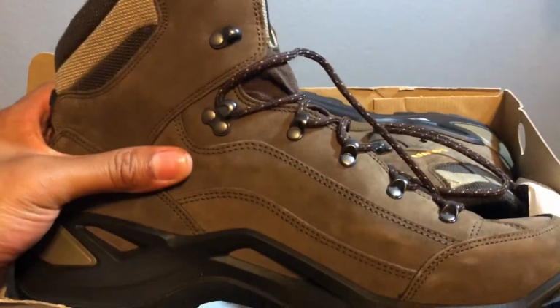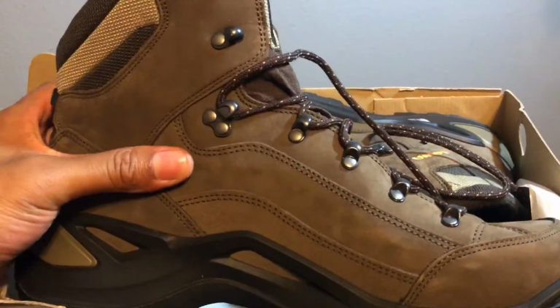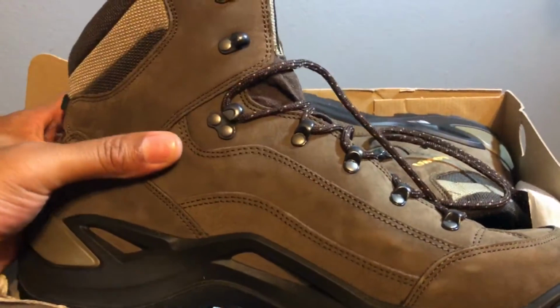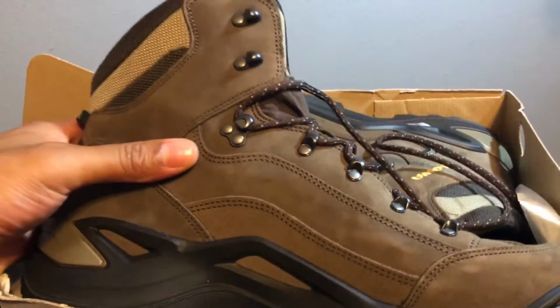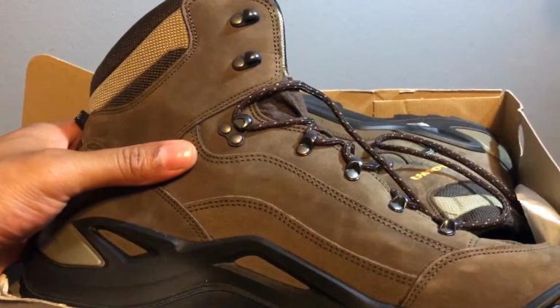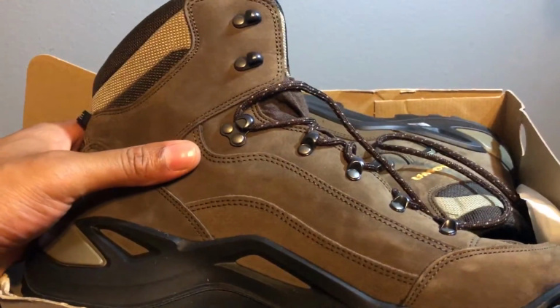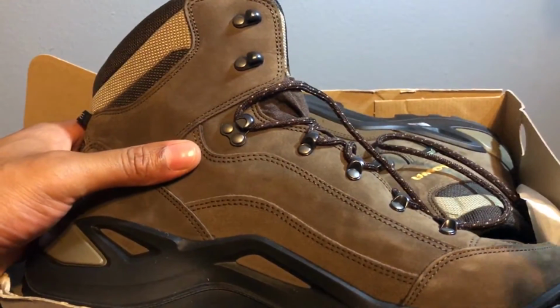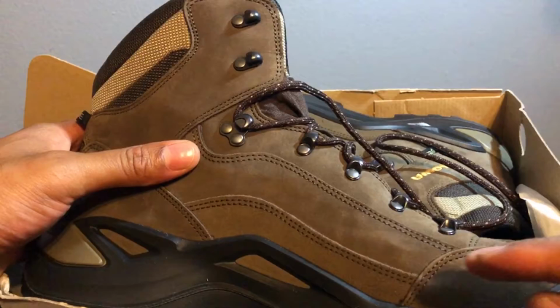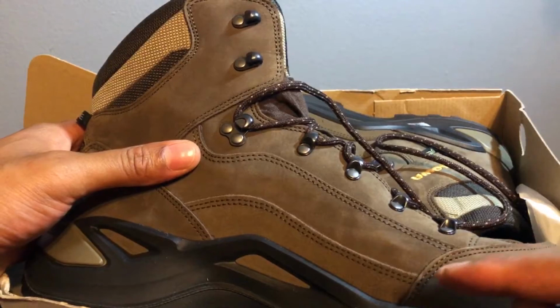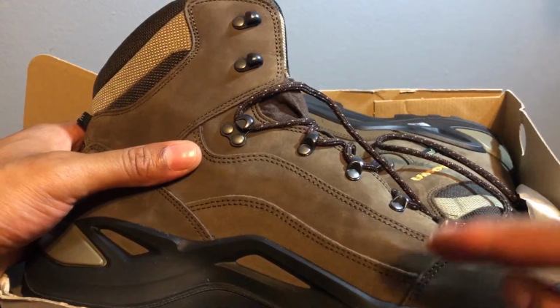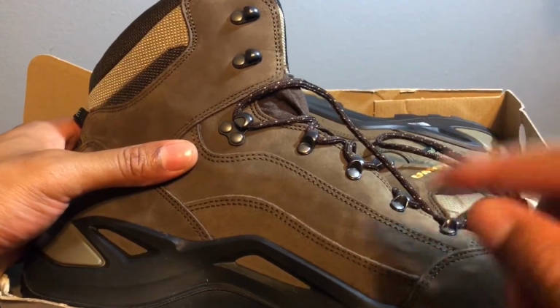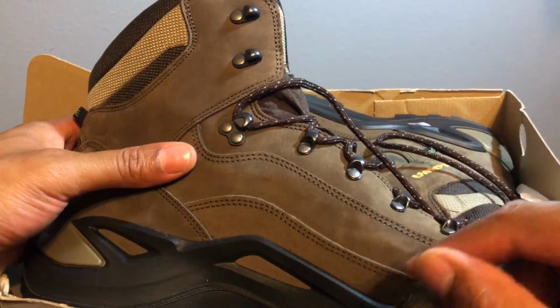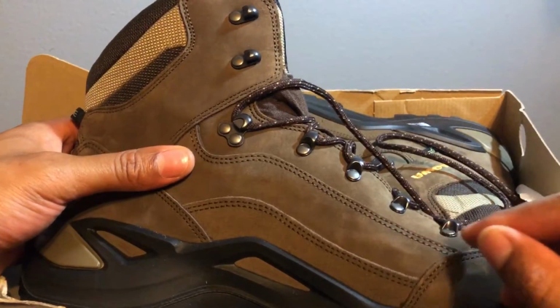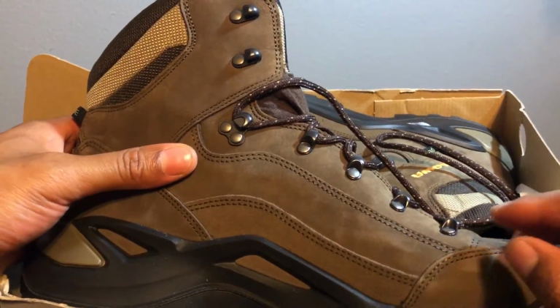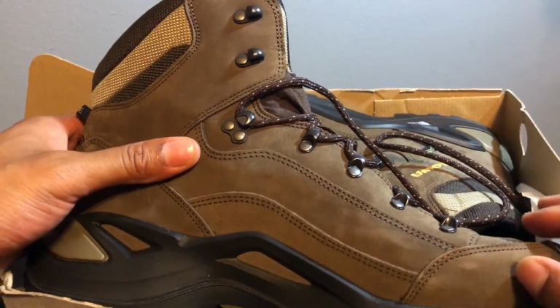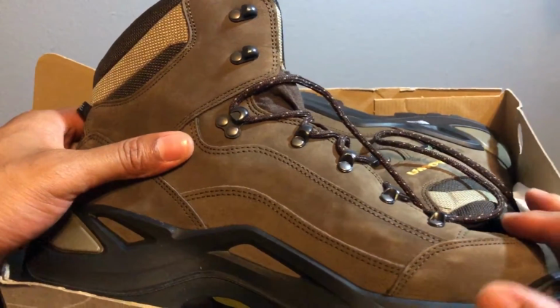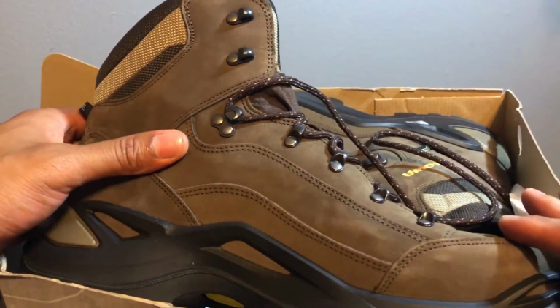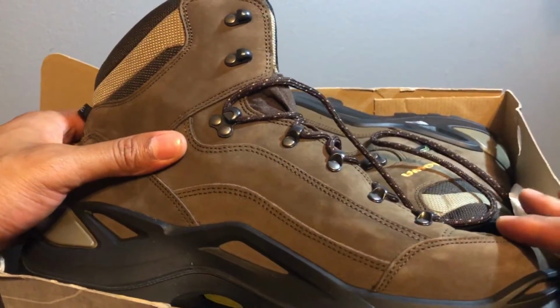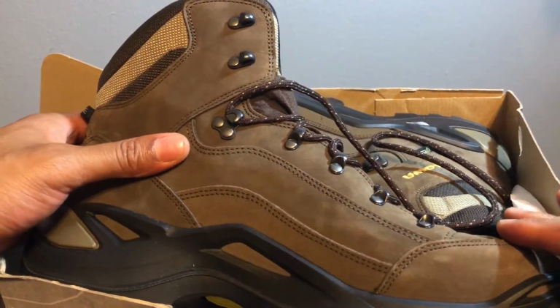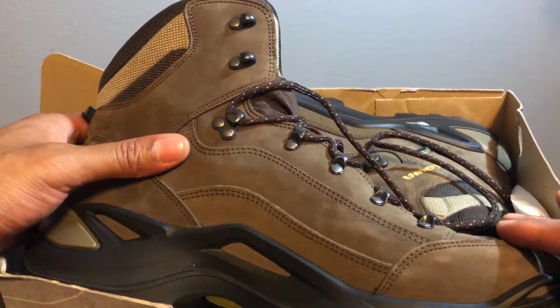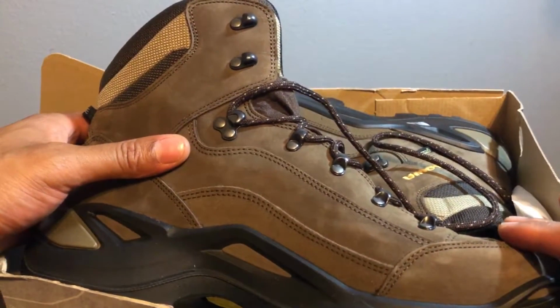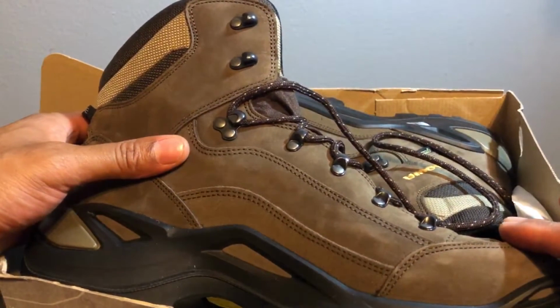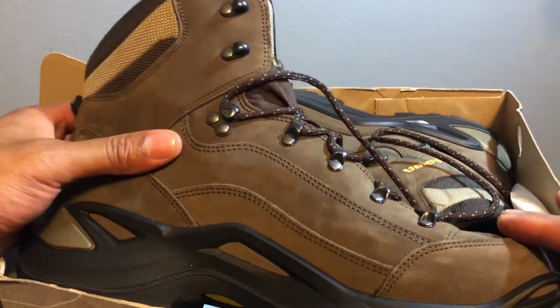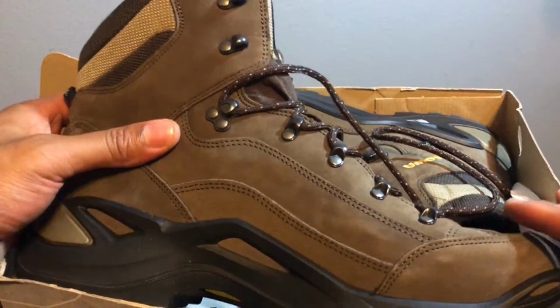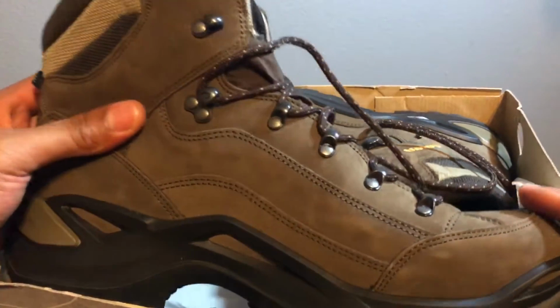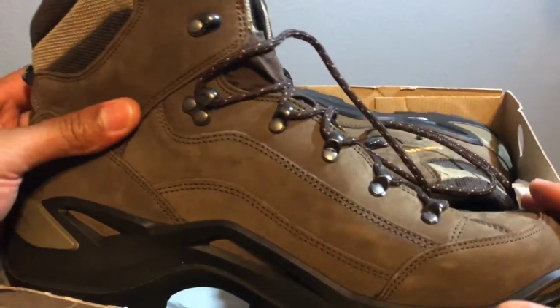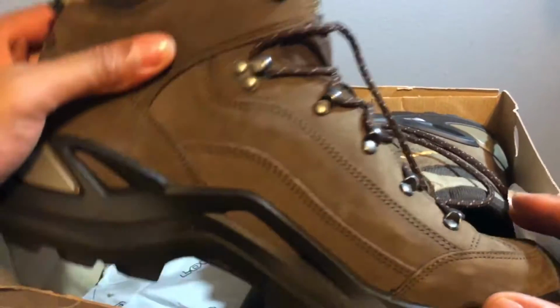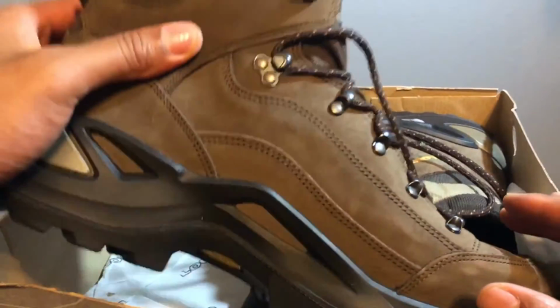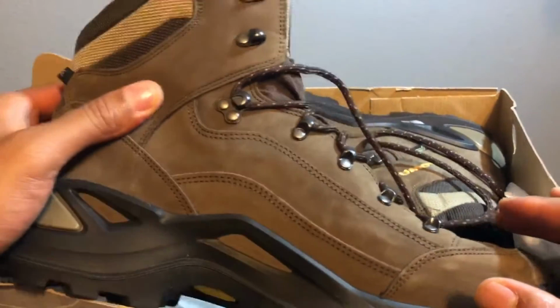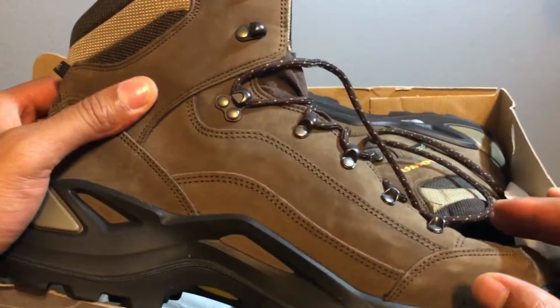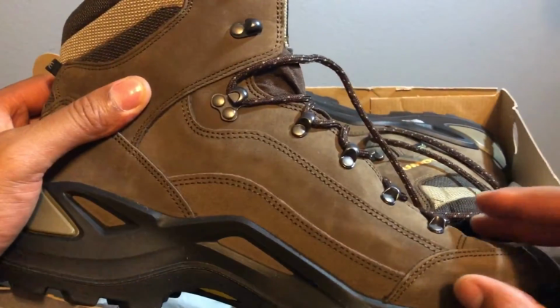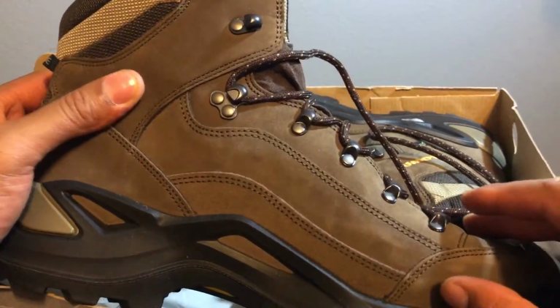Before we get started, check the description for more information about this shoe.